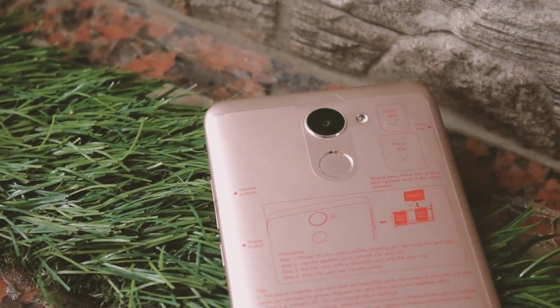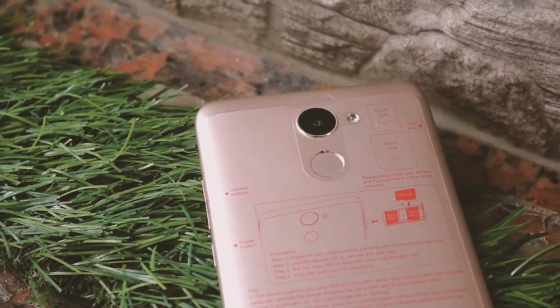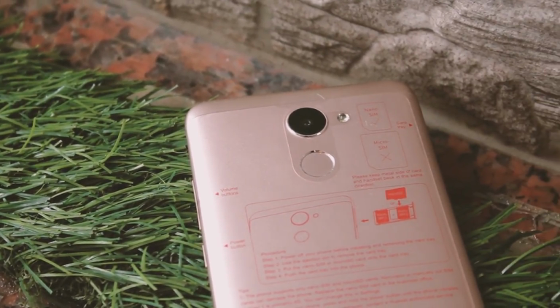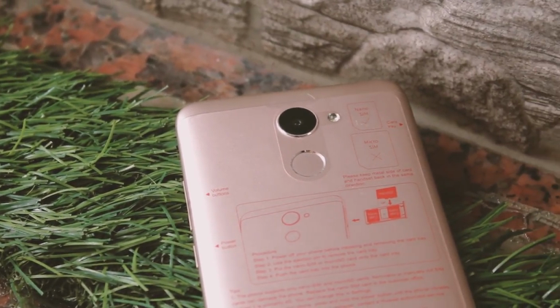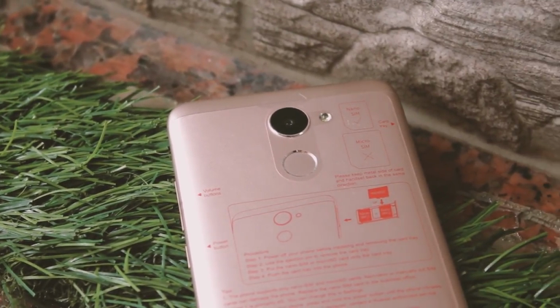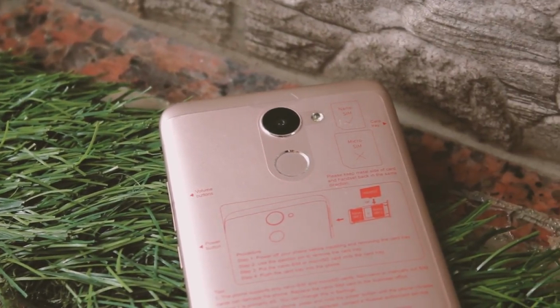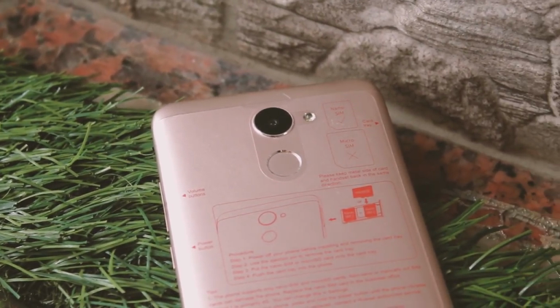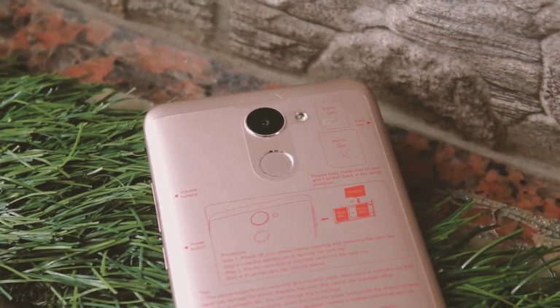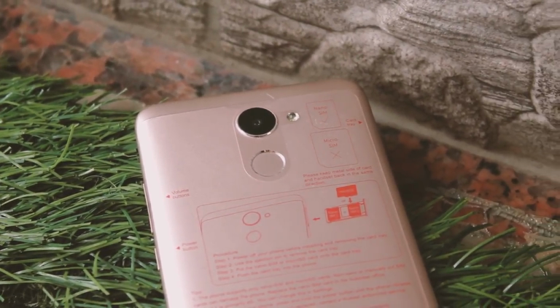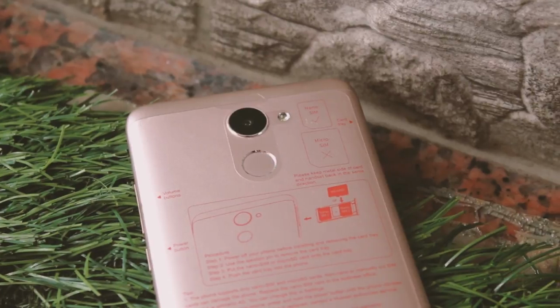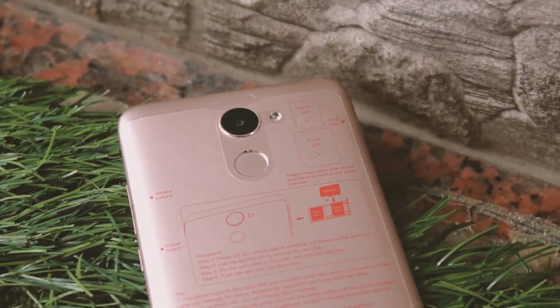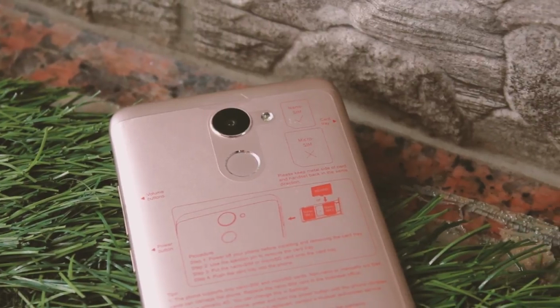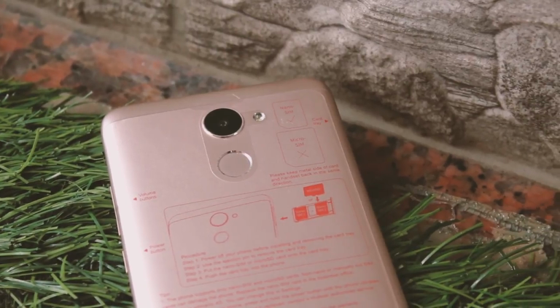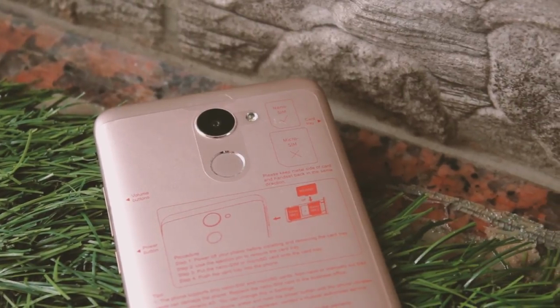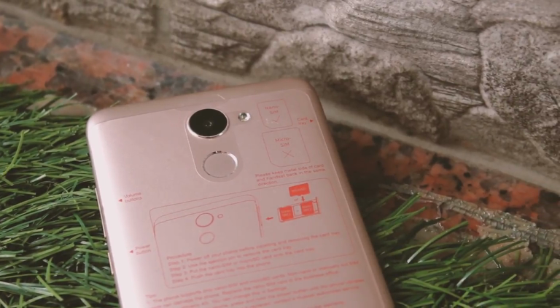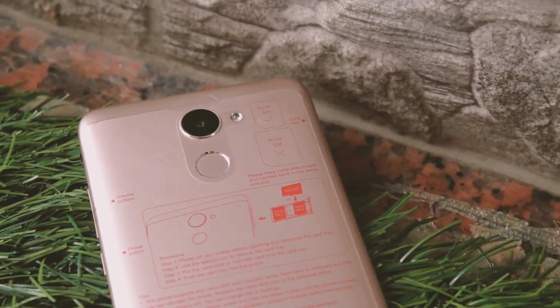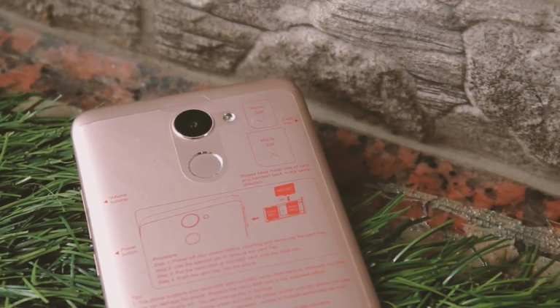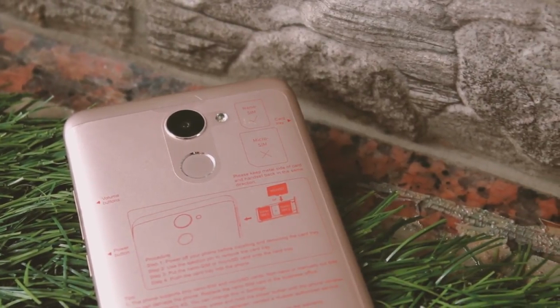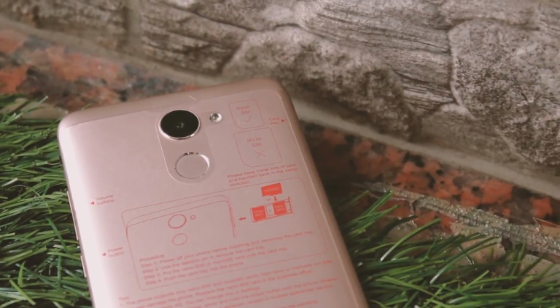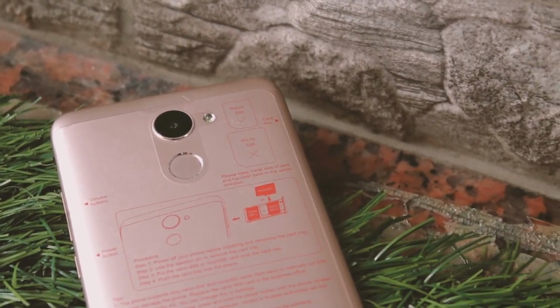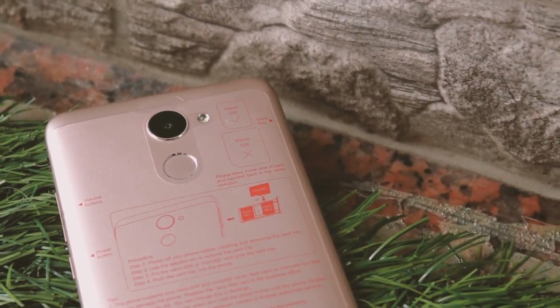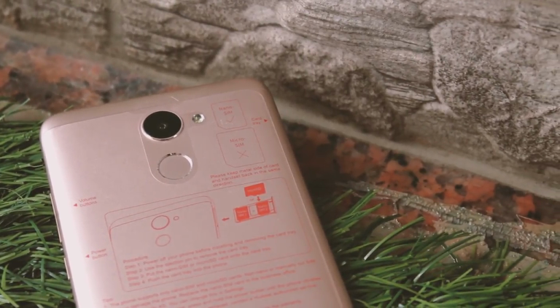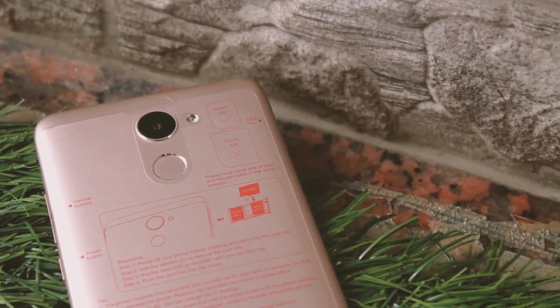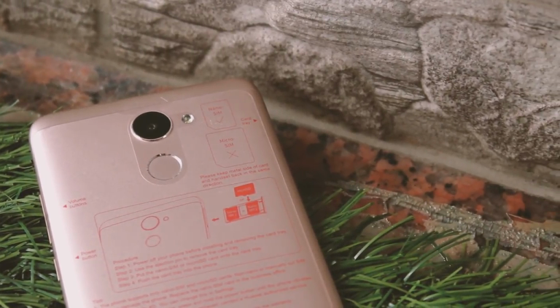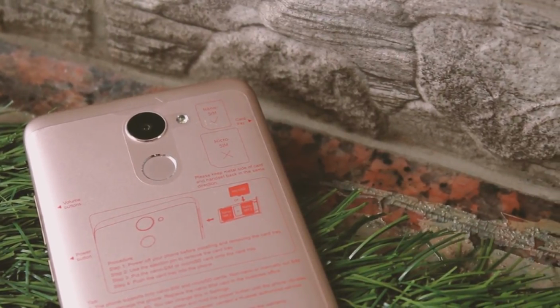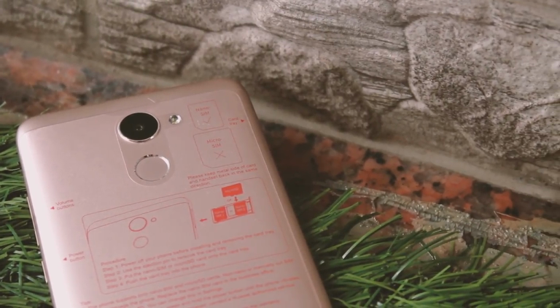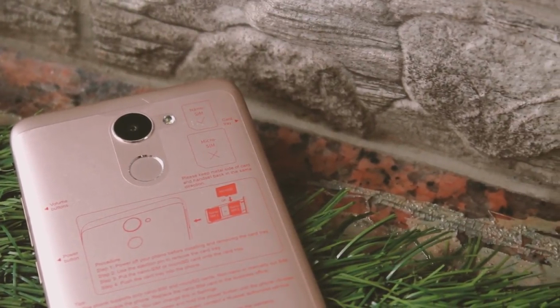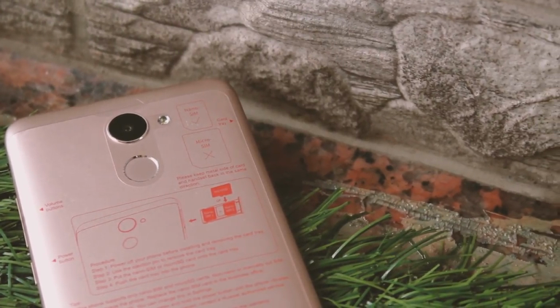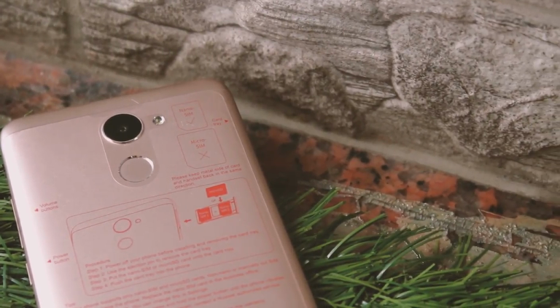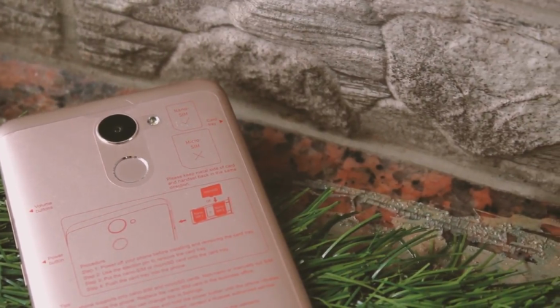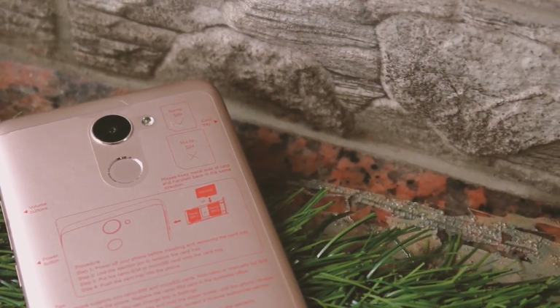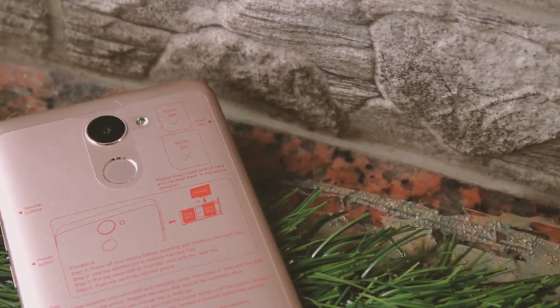What's up guys, it's the Key here, and today in this video we'll be taking a look at the Huawei Y7 Prime. So without much further ado, let's get into it.